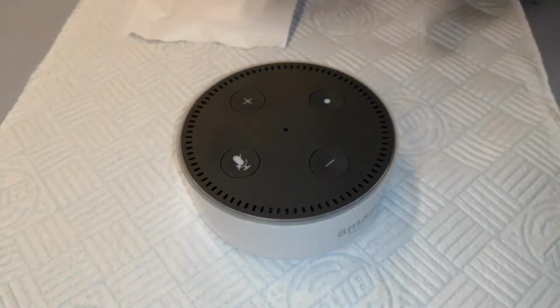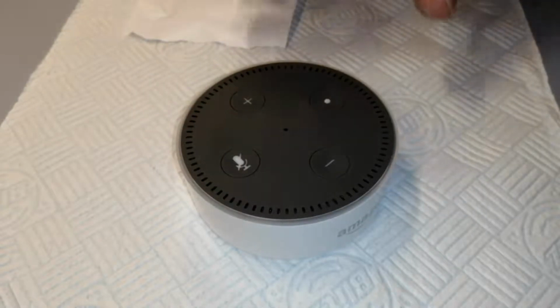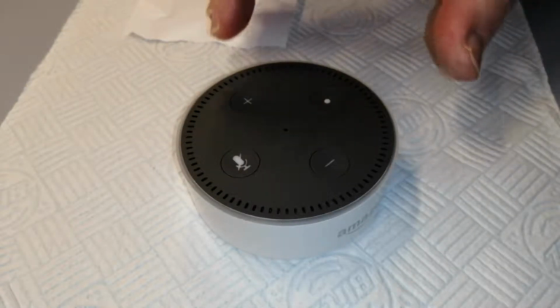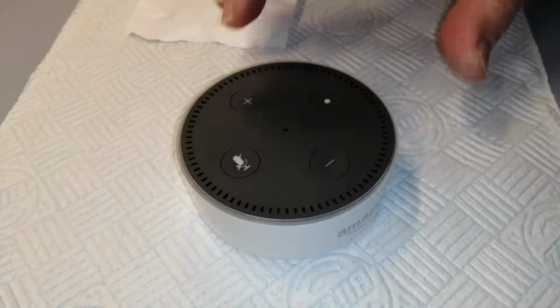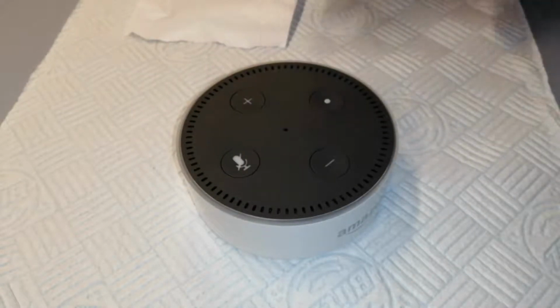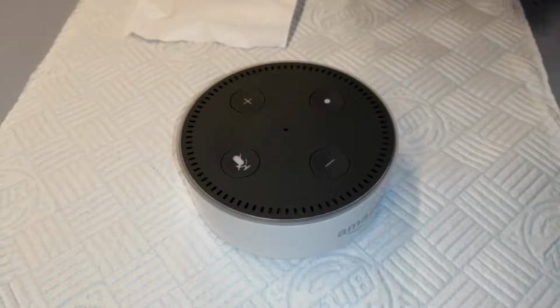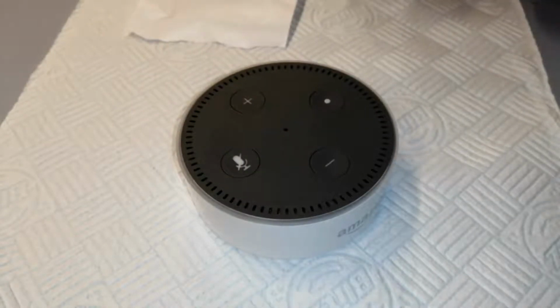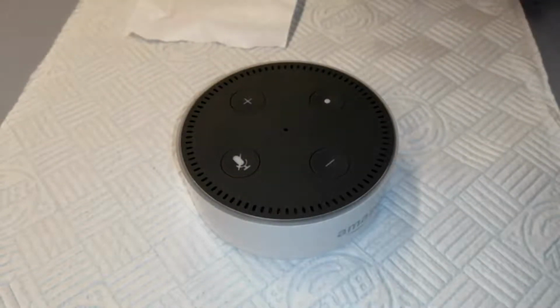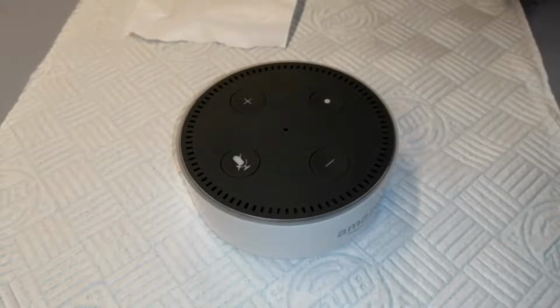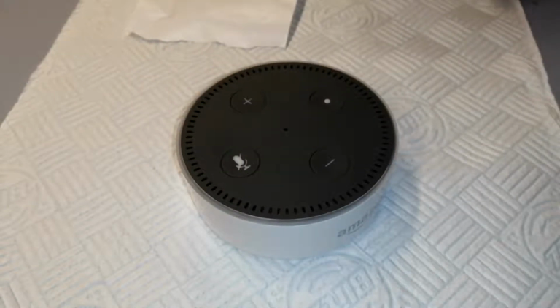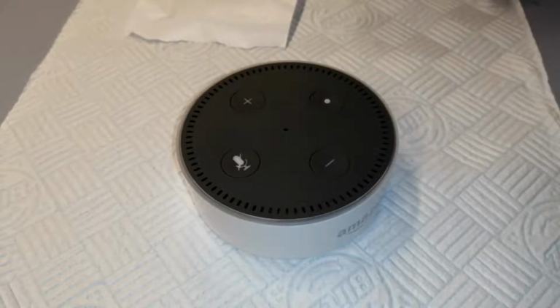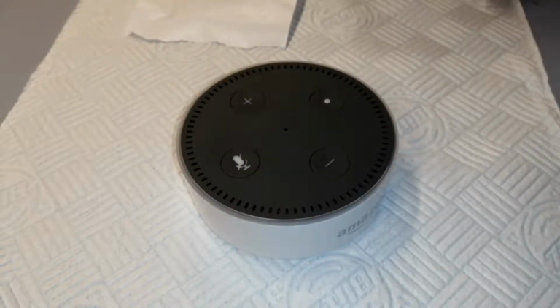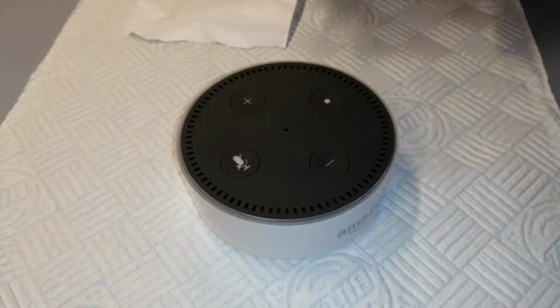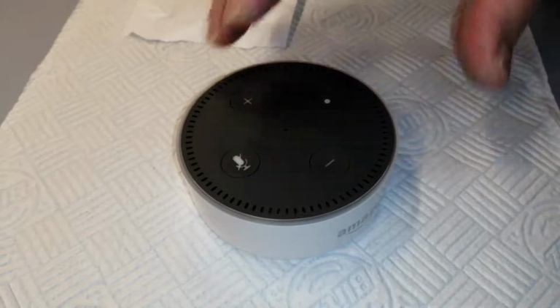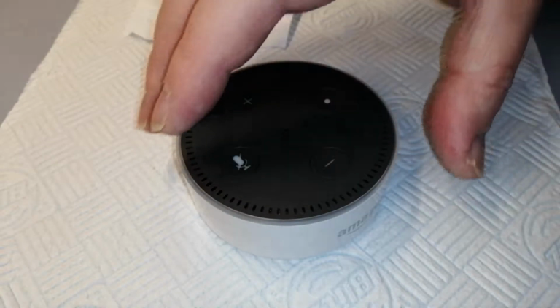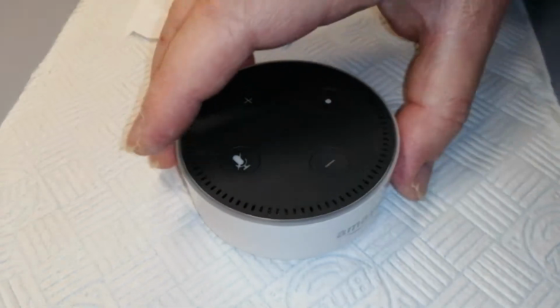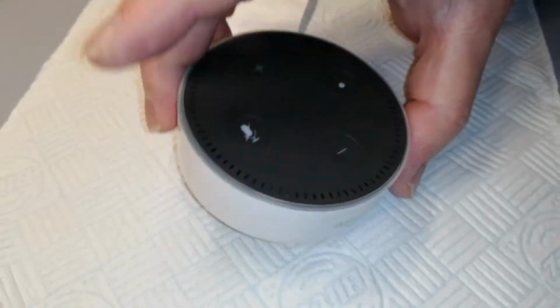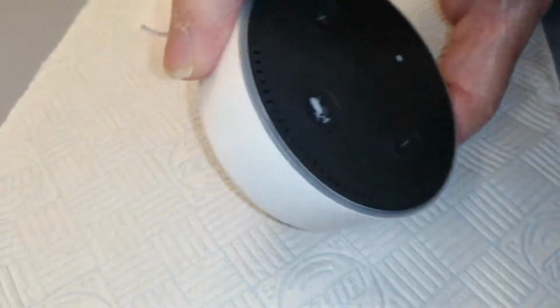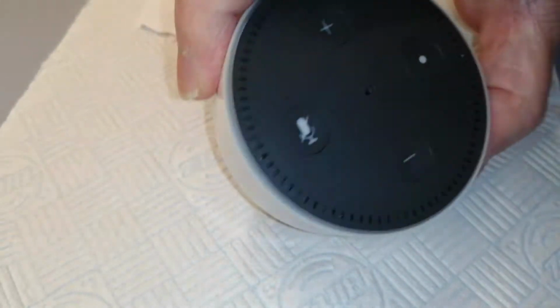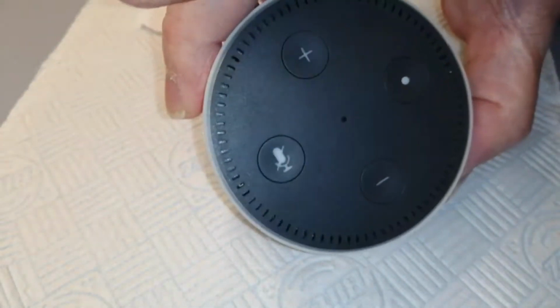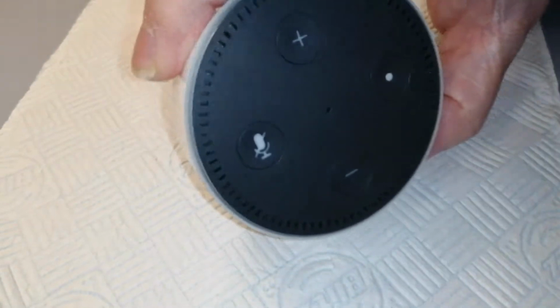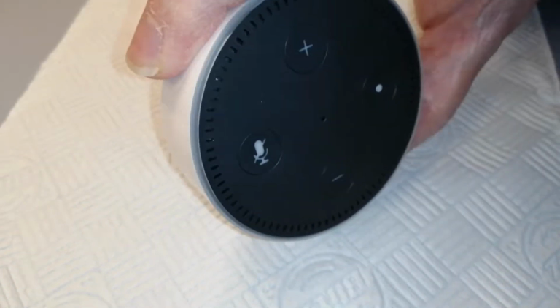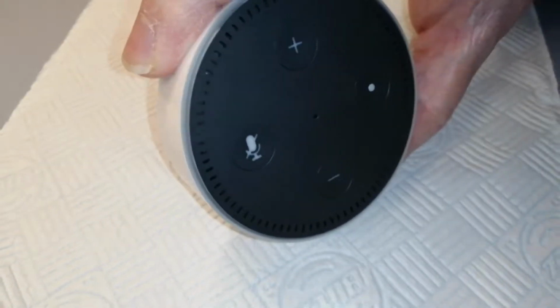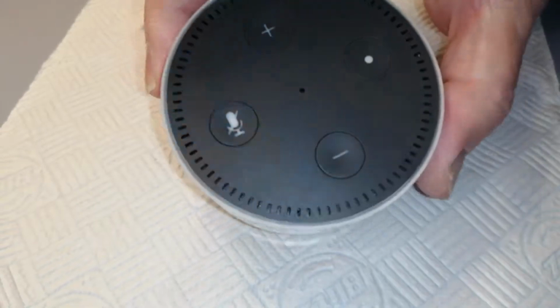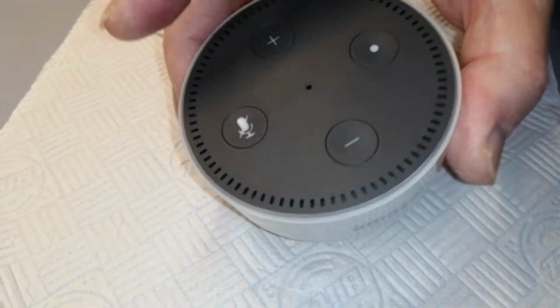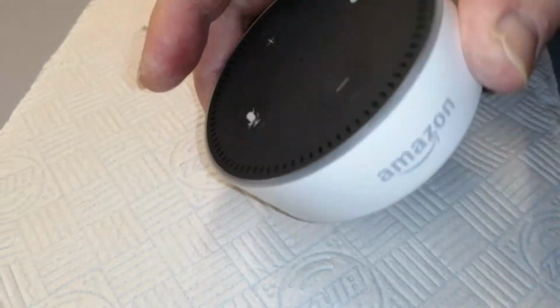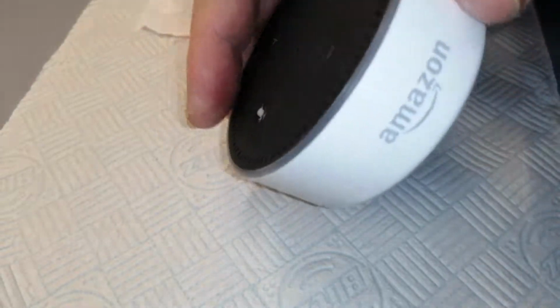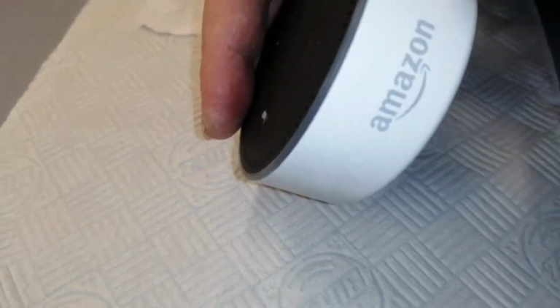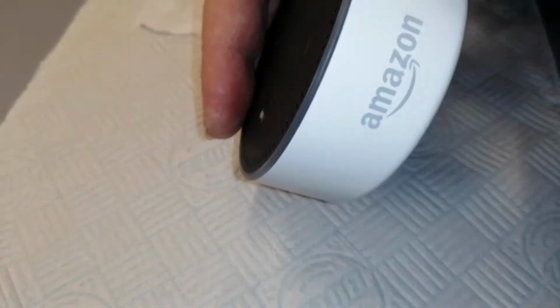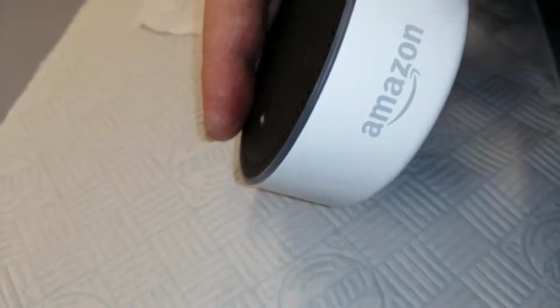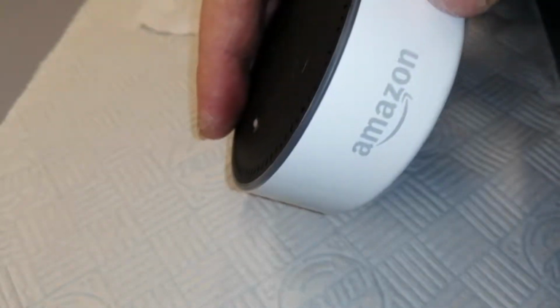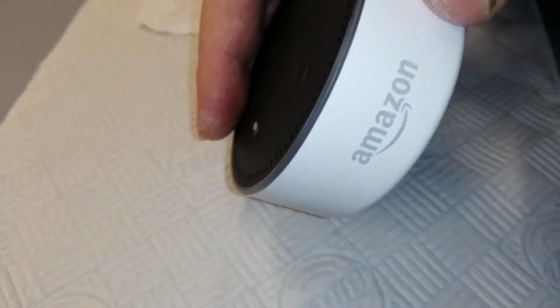Hi, here I've got an Amazon Echo Dot 2nd generation. Going to have a look and see what's inside it.